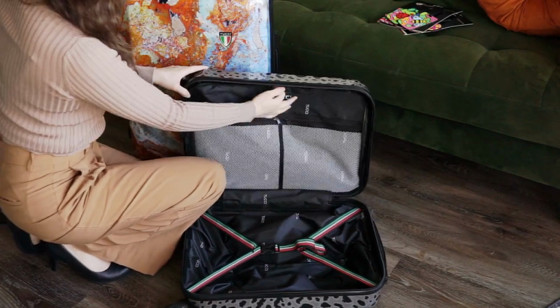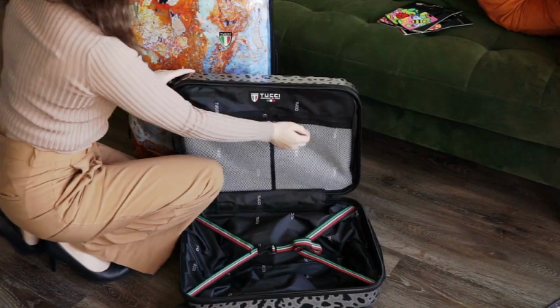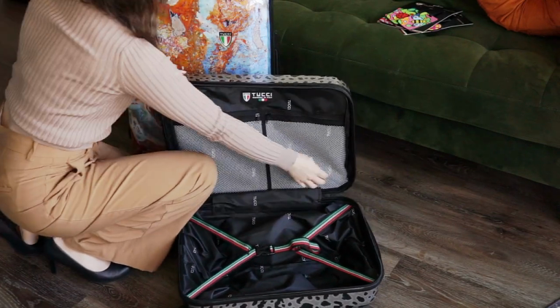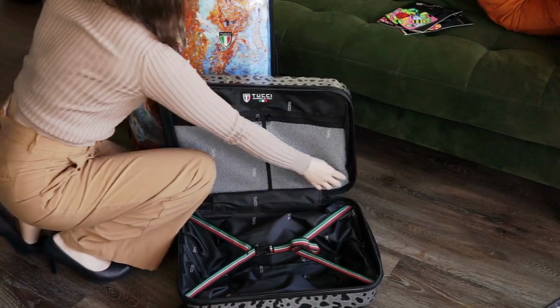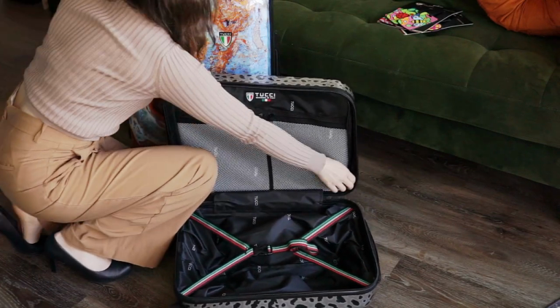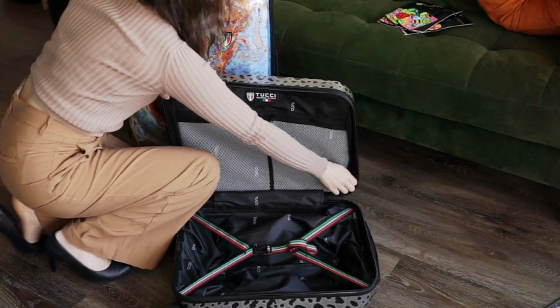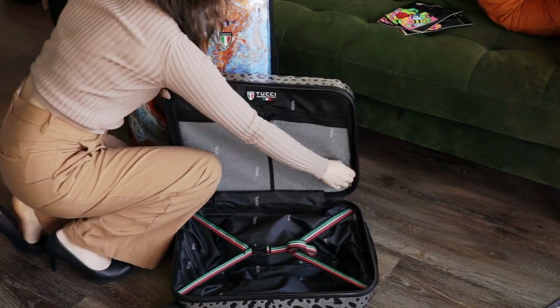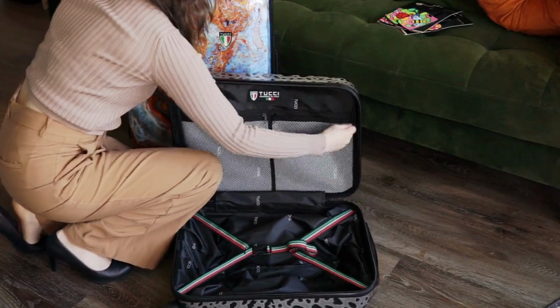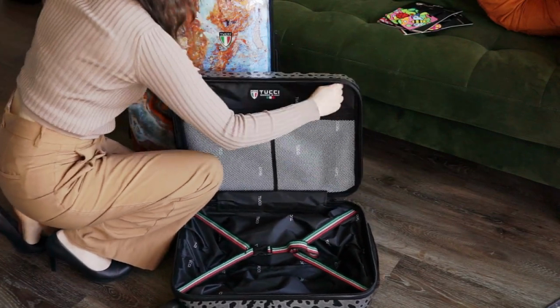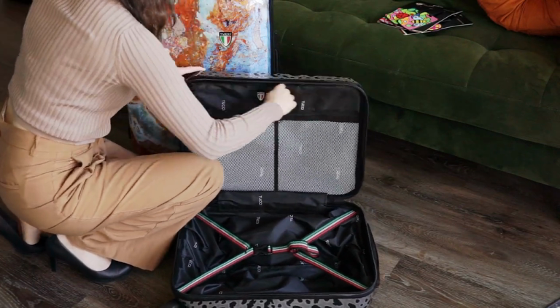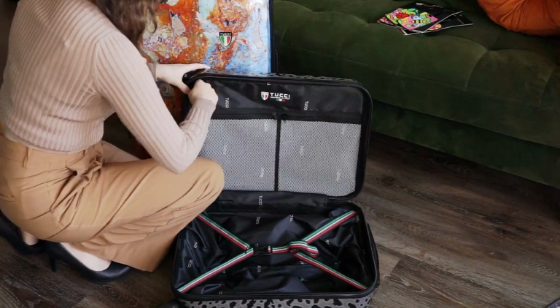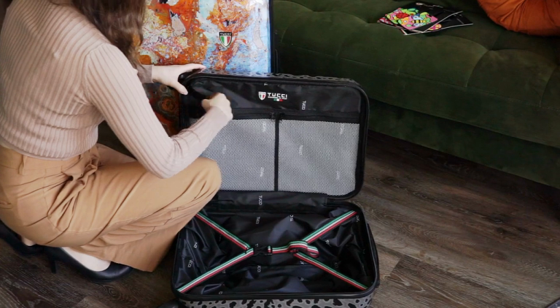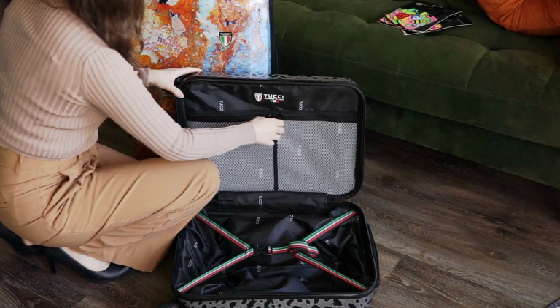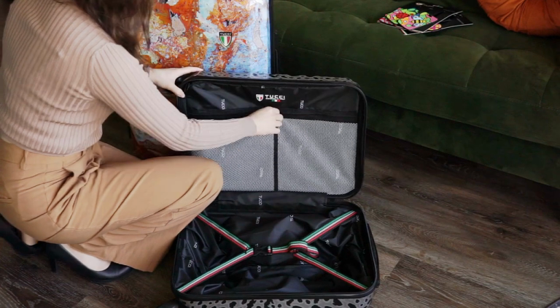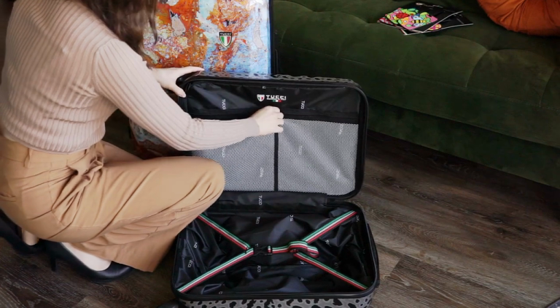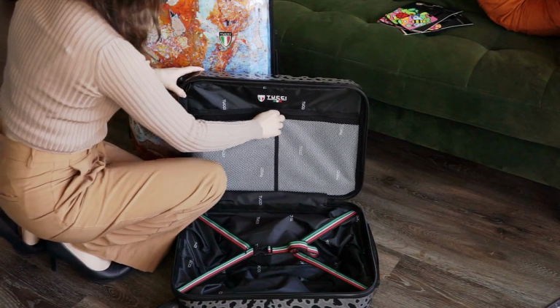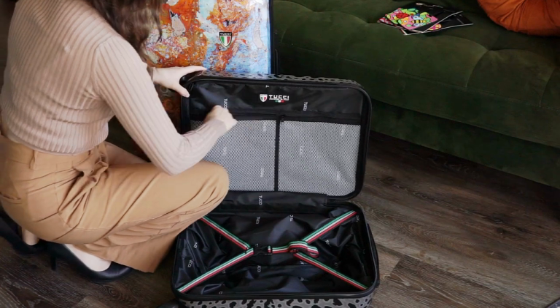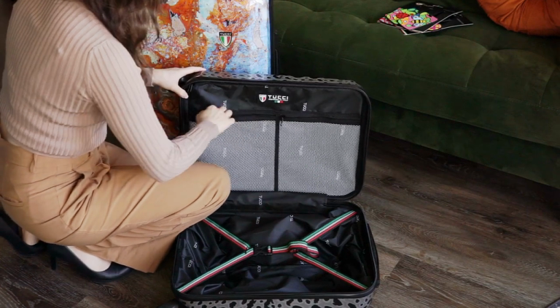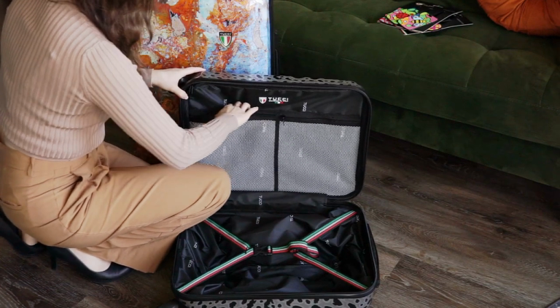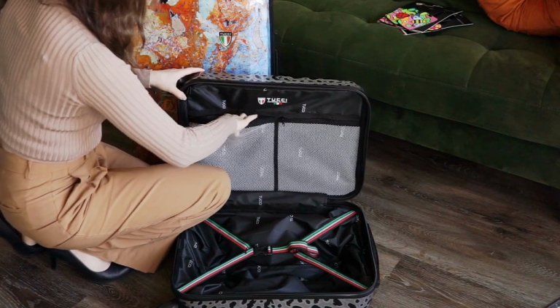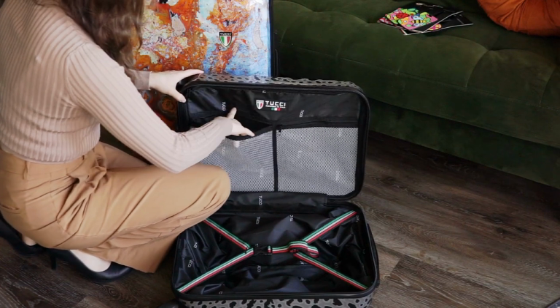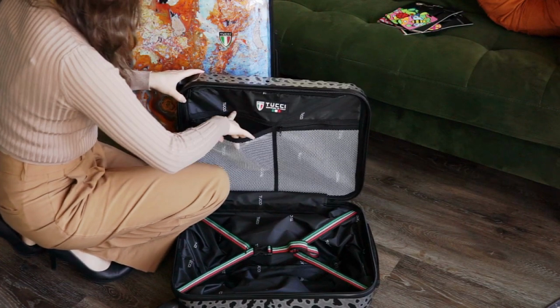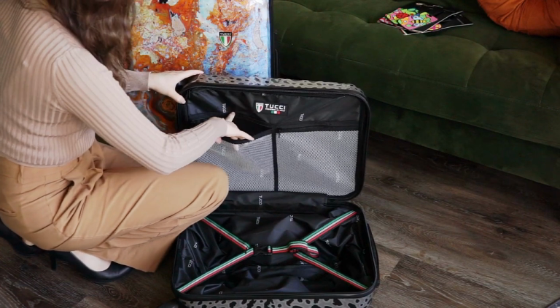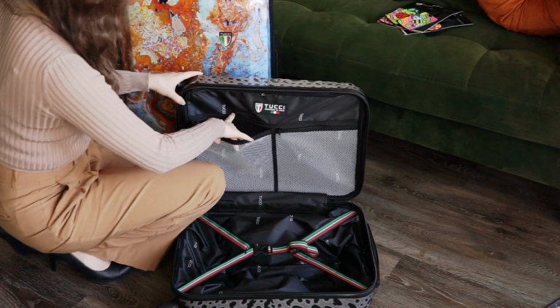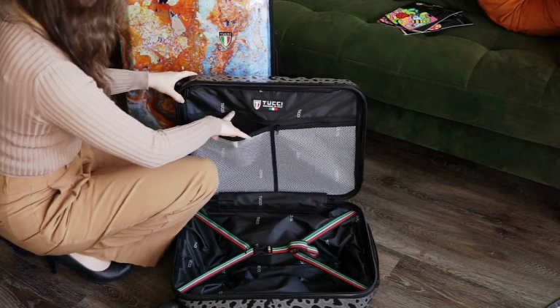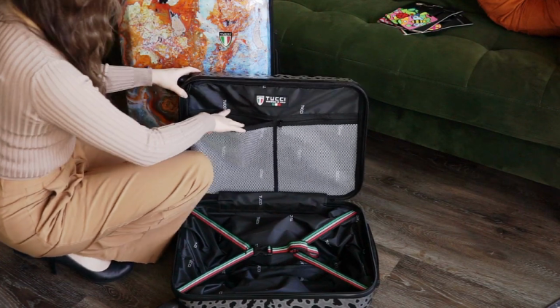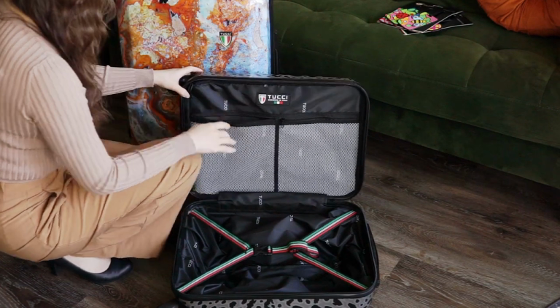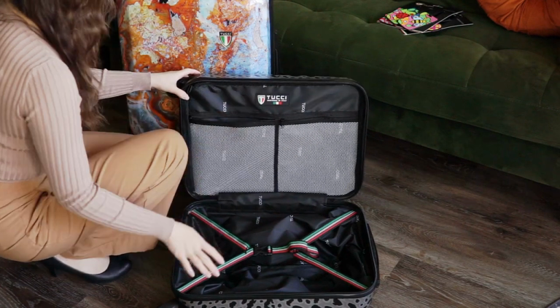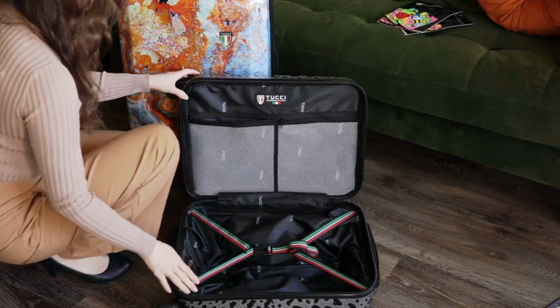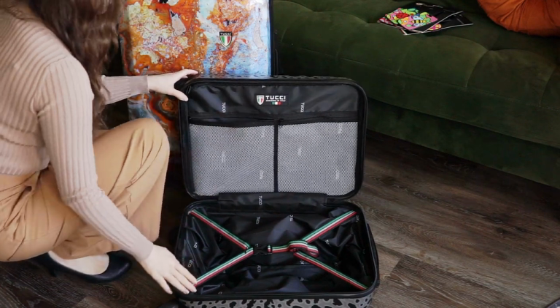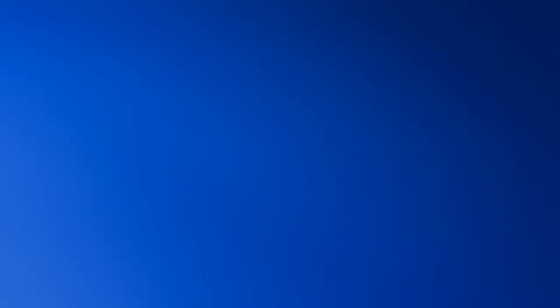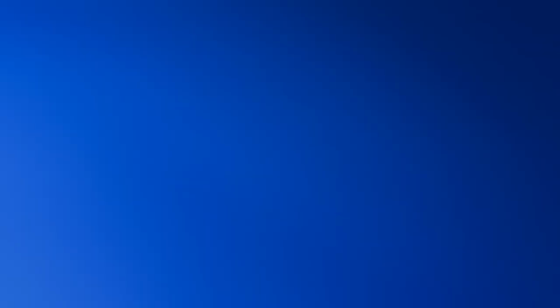For all of the other details about this collection make sure to check out my full review at the Best Buy vlog. Thanks for watching.